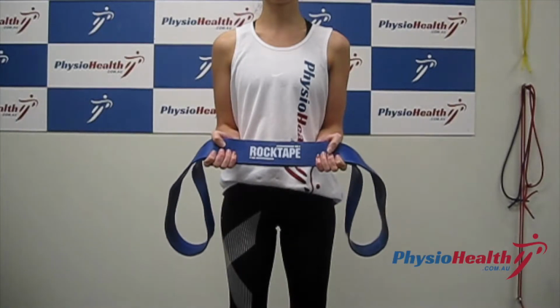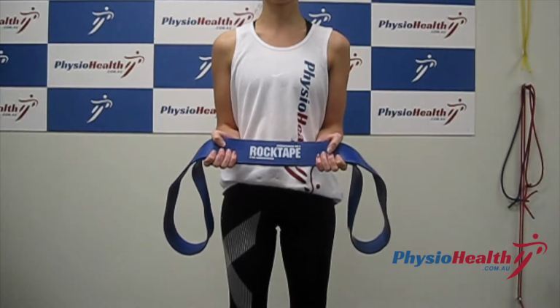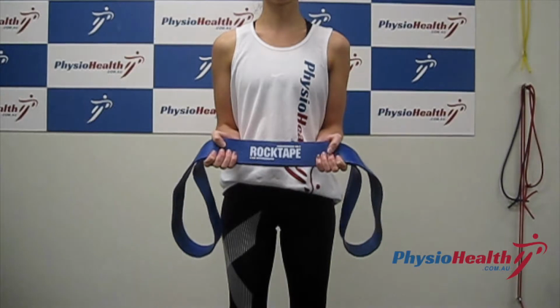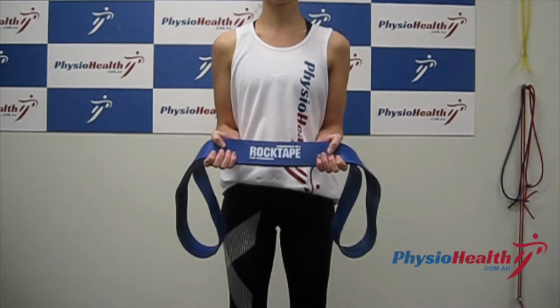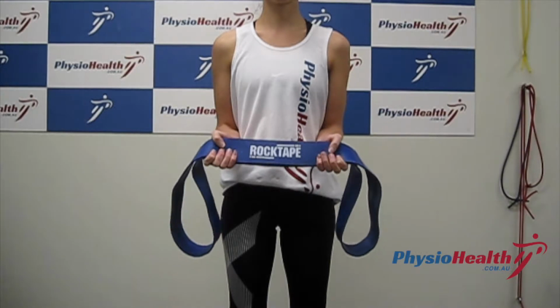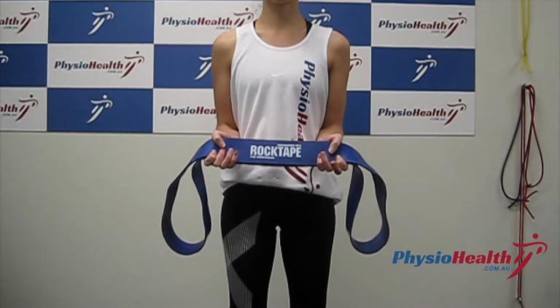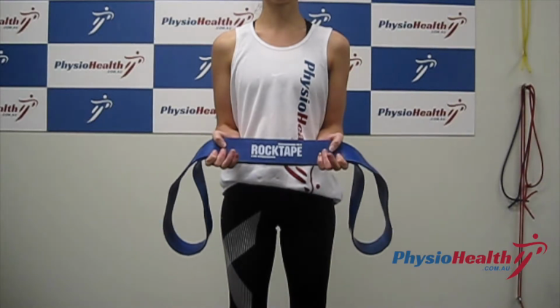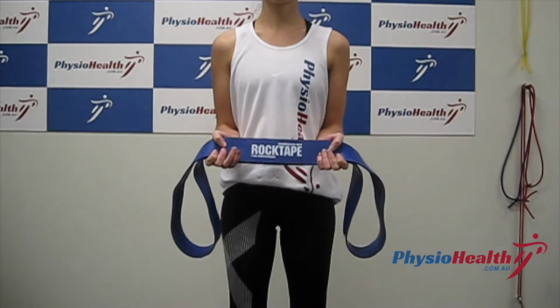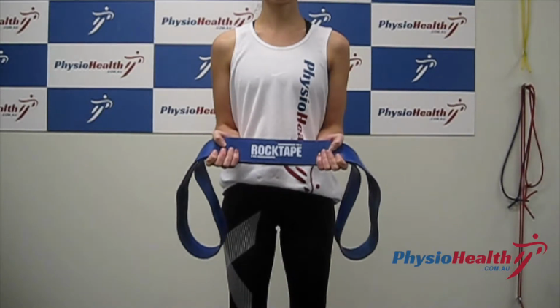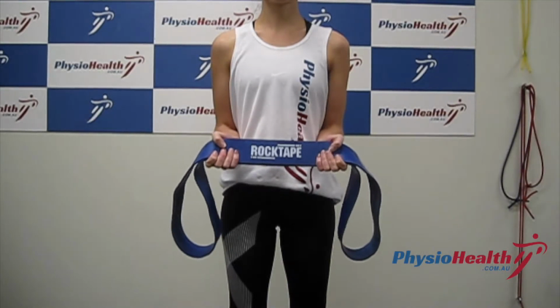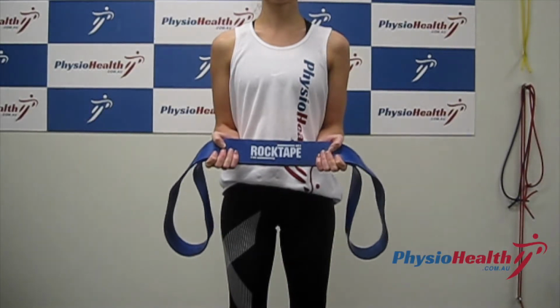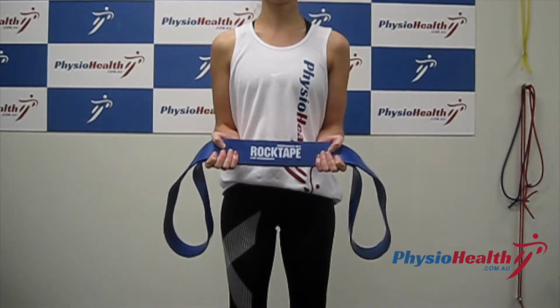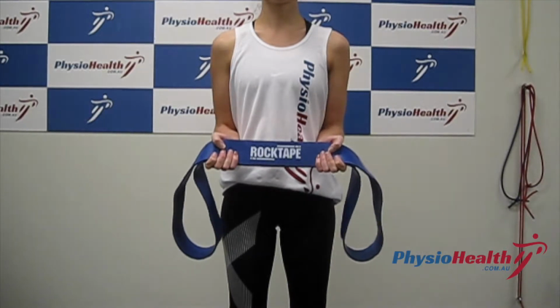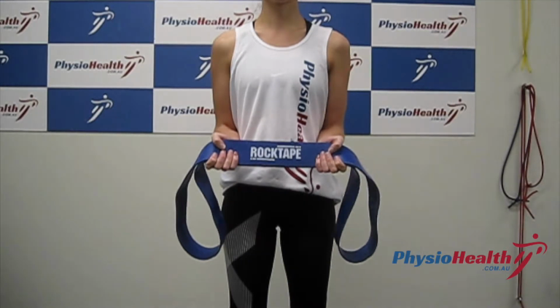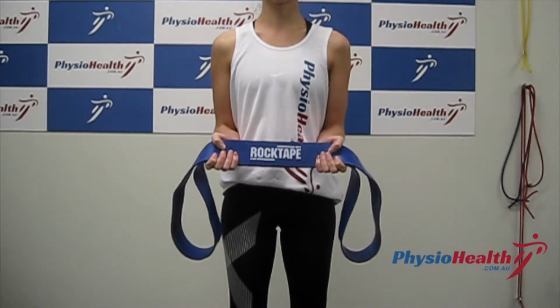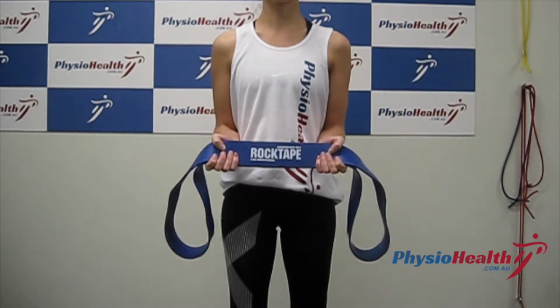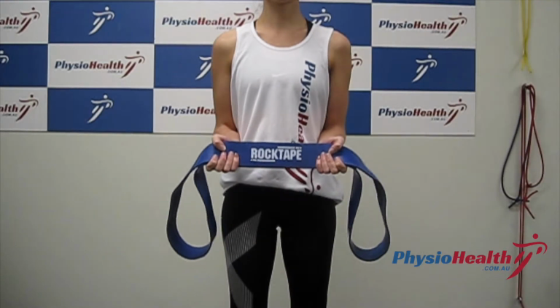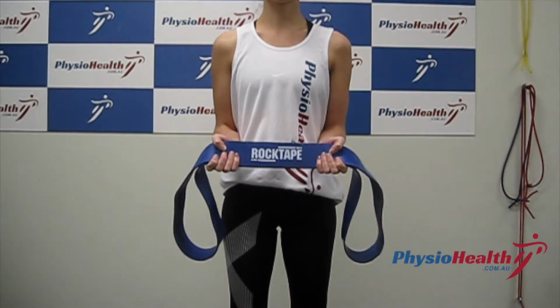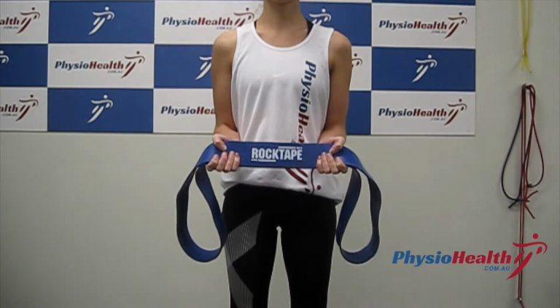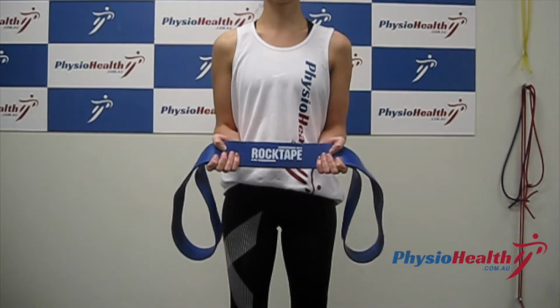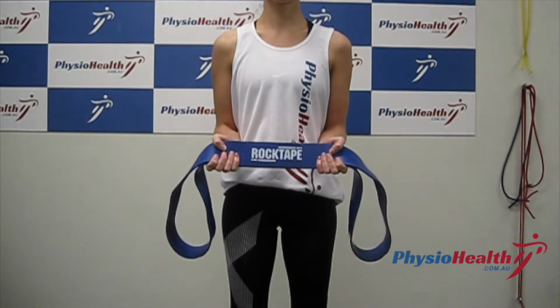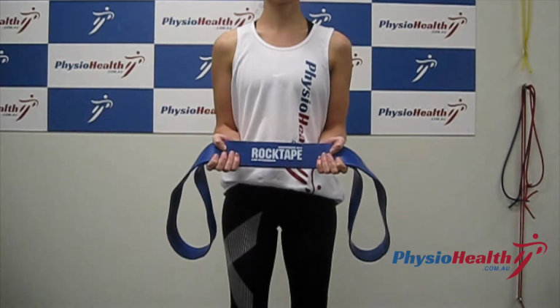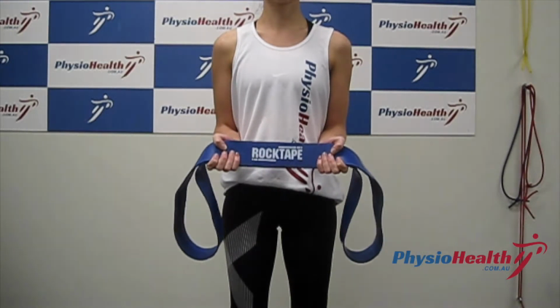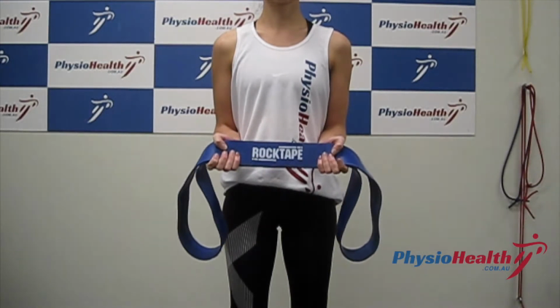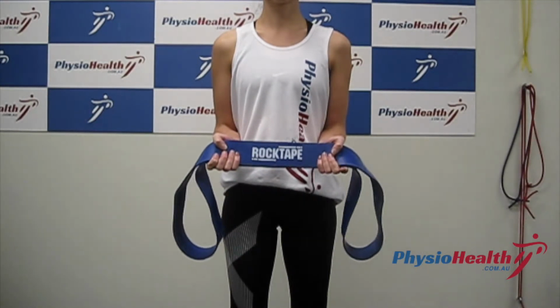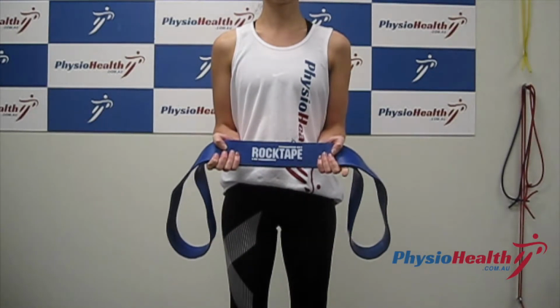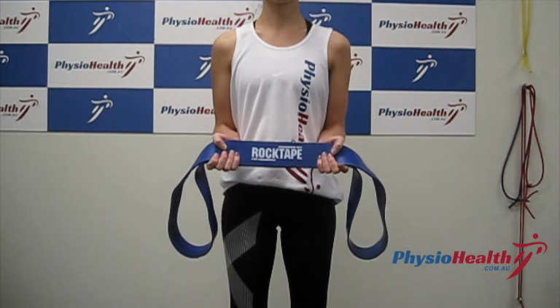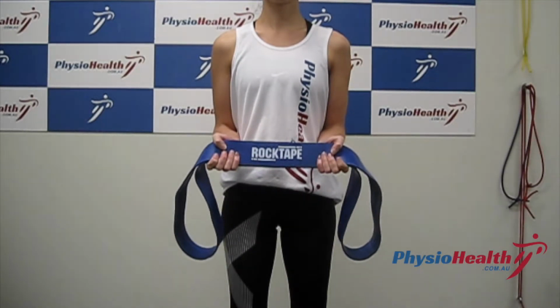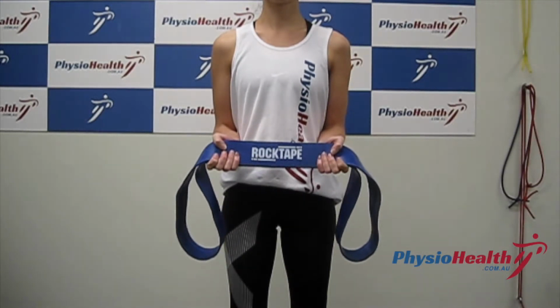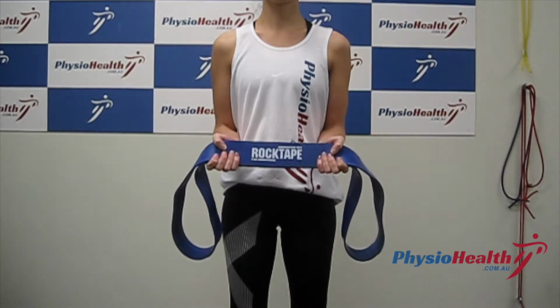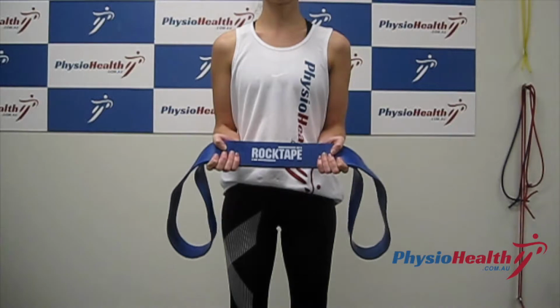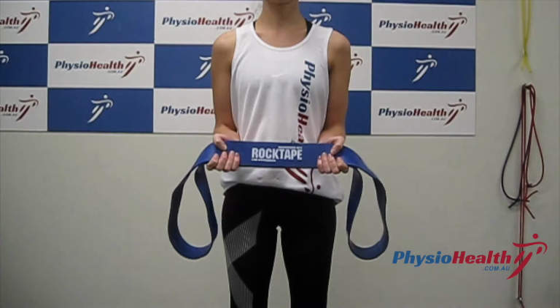Isometric External Rotation with Scapular Sitting. This exercise is used to activate your external rotators.